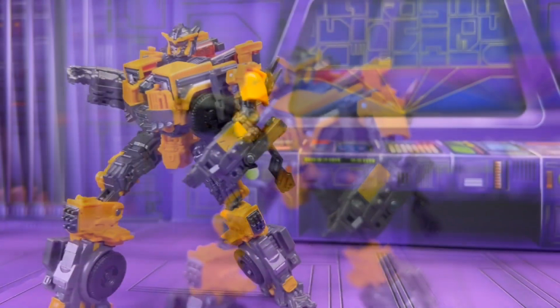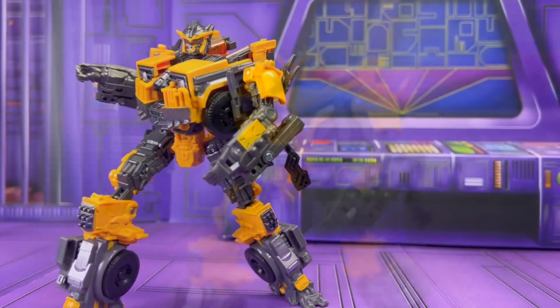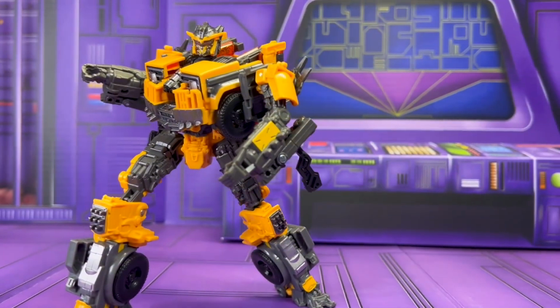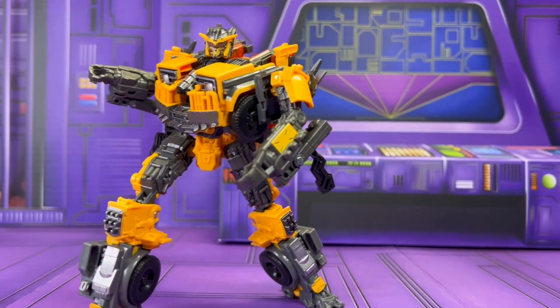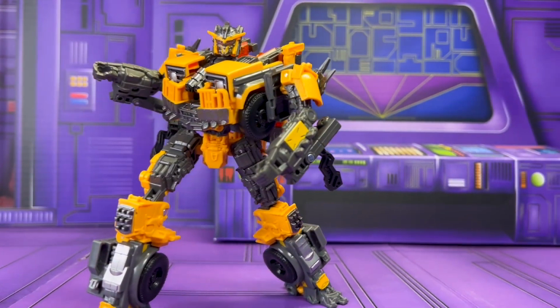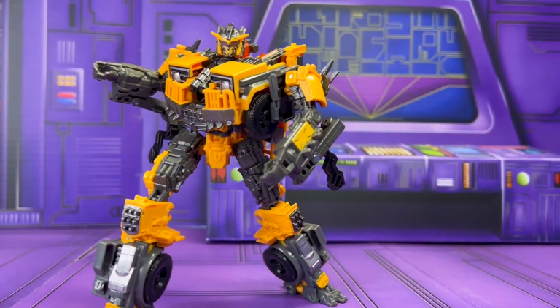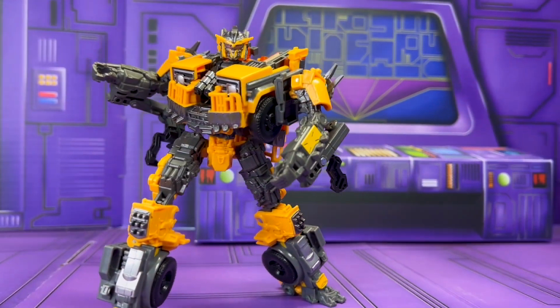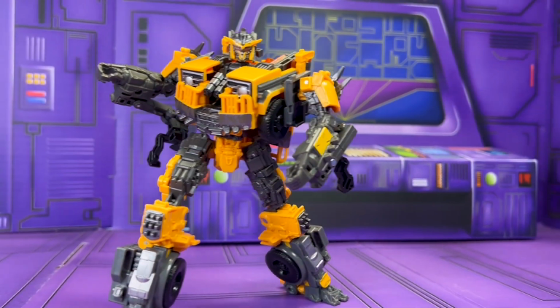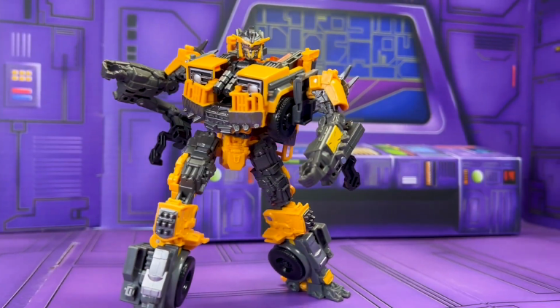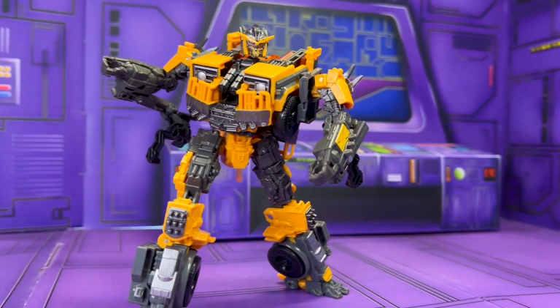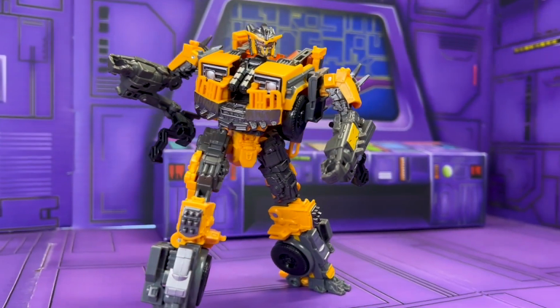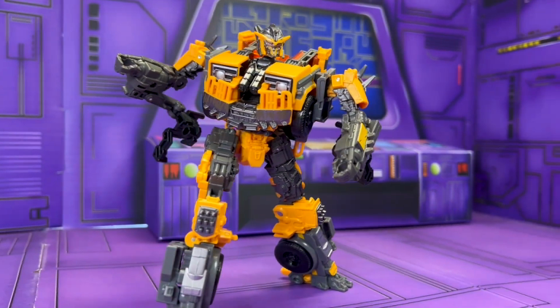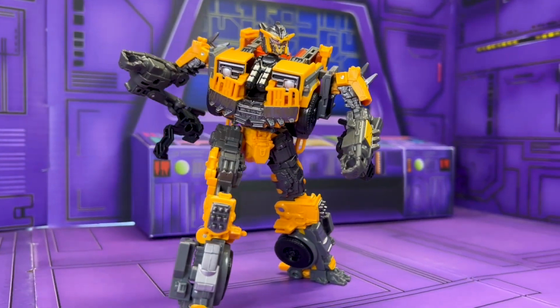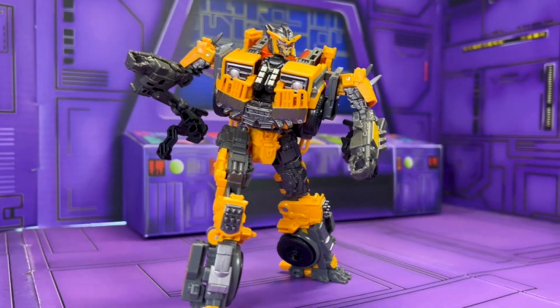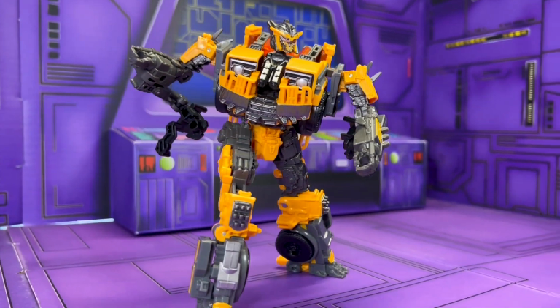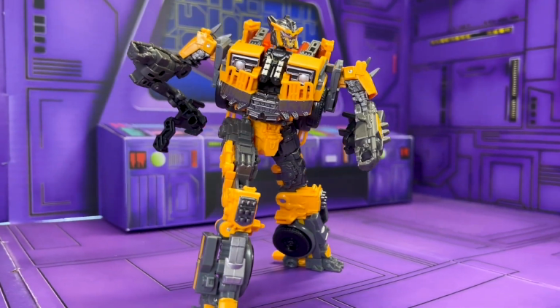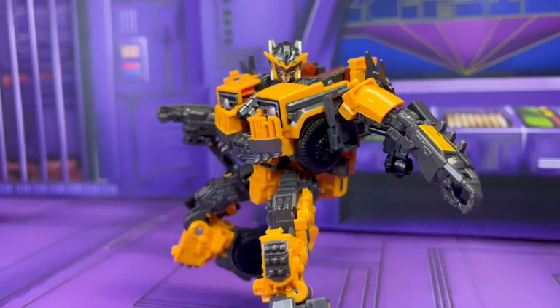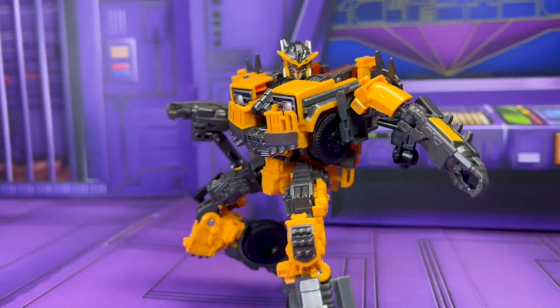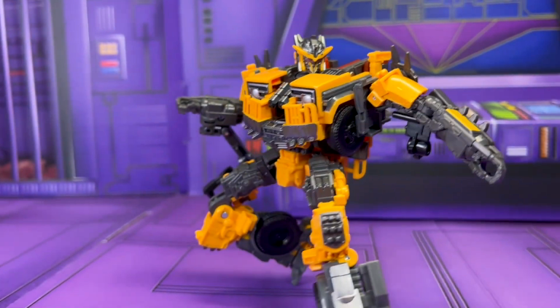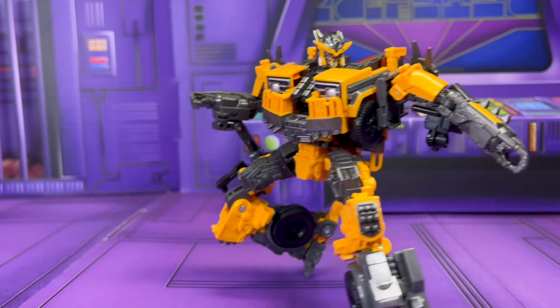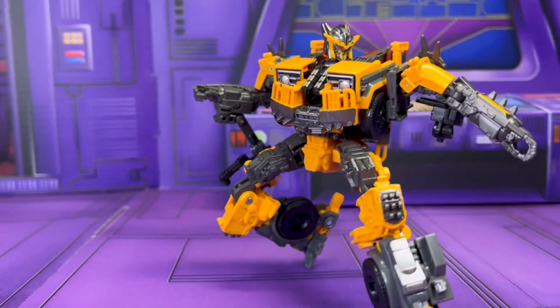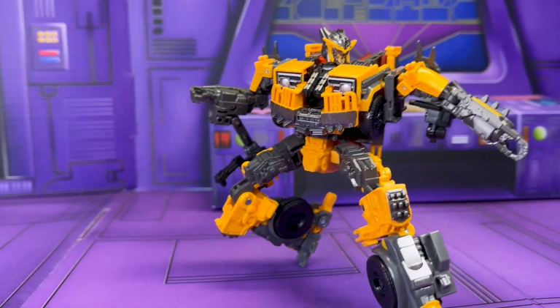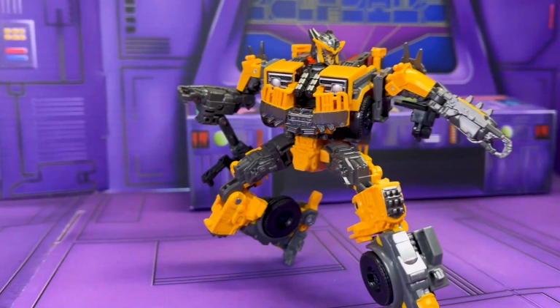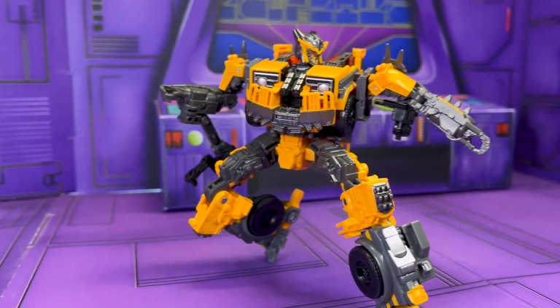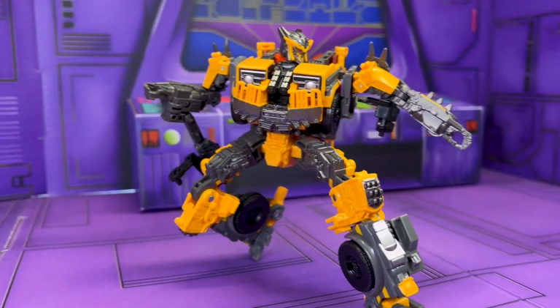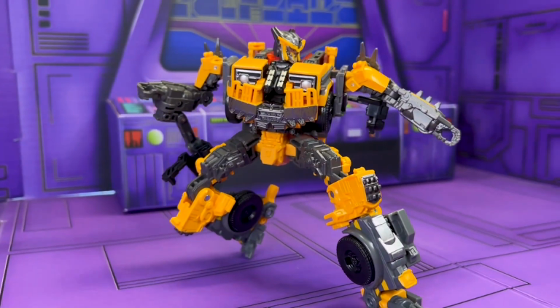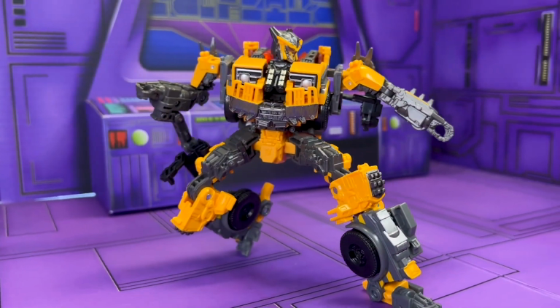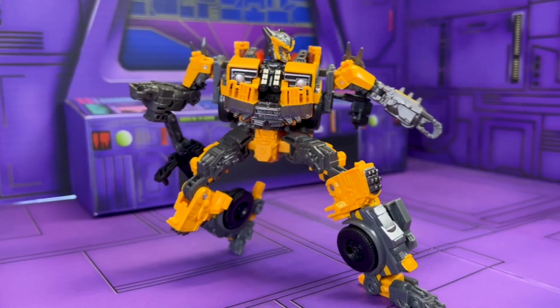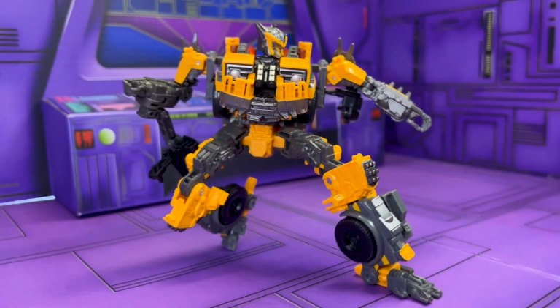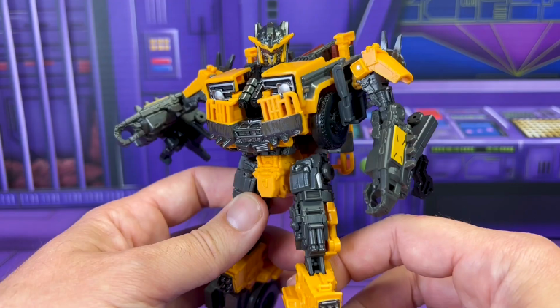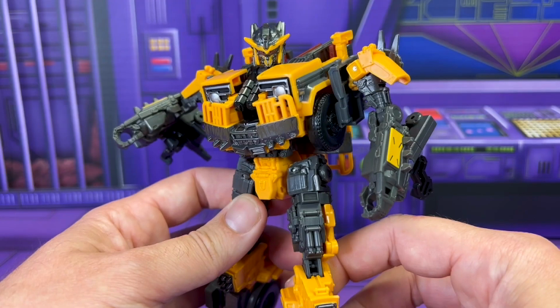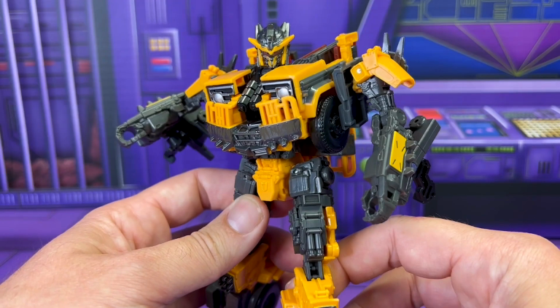I think a big part of why I'm liking this figure so much is because he's kind of giving me a little bit of Kill Bill vibes.